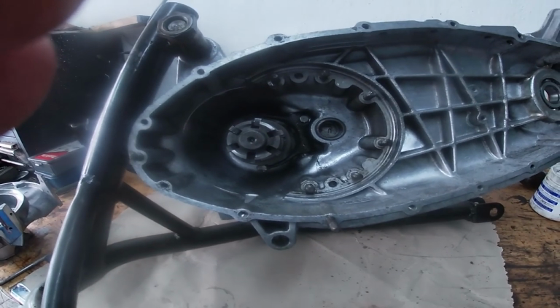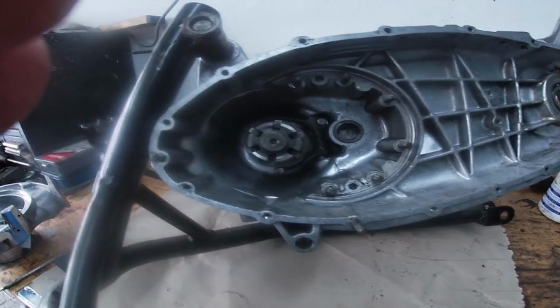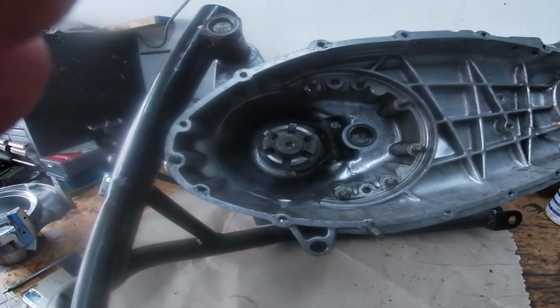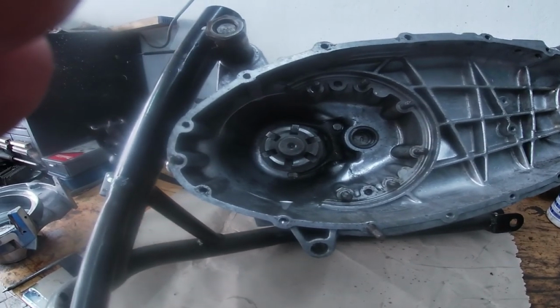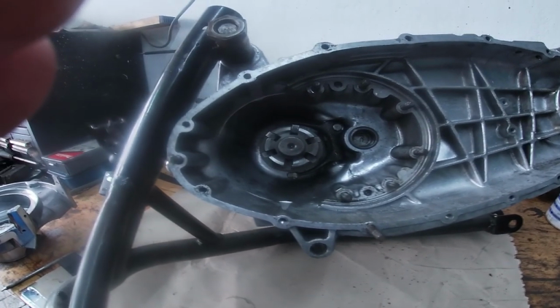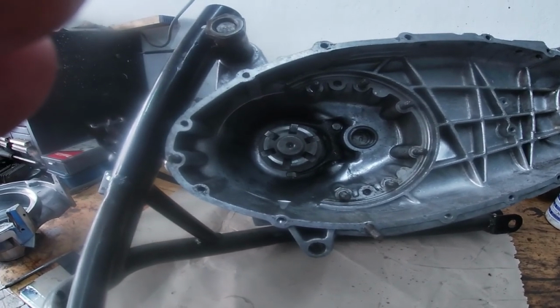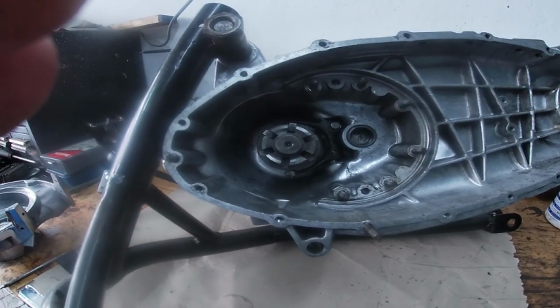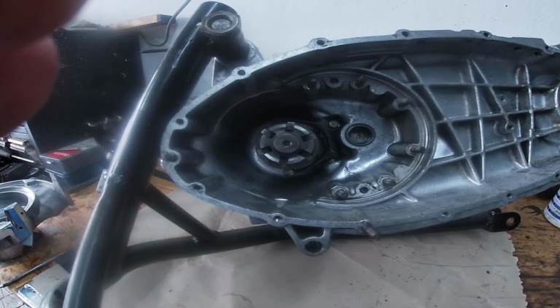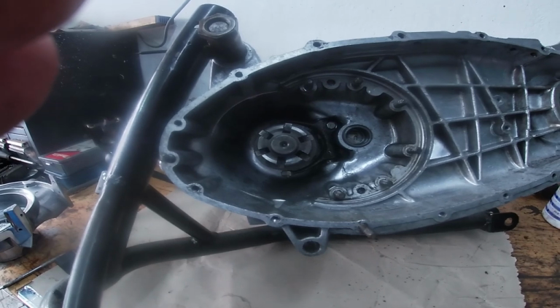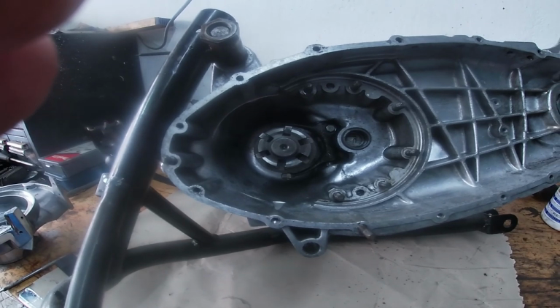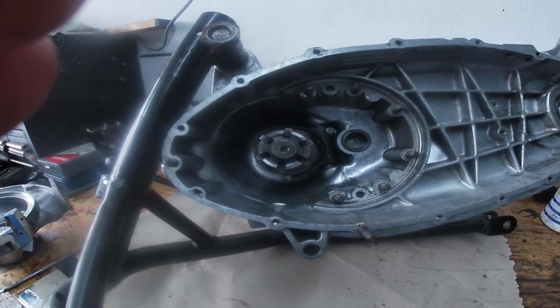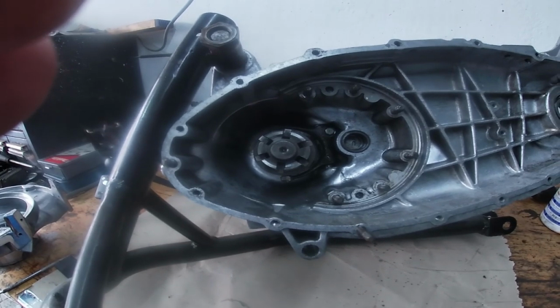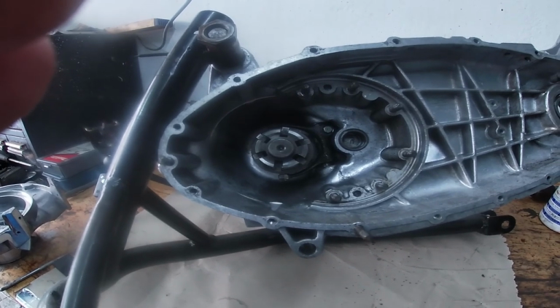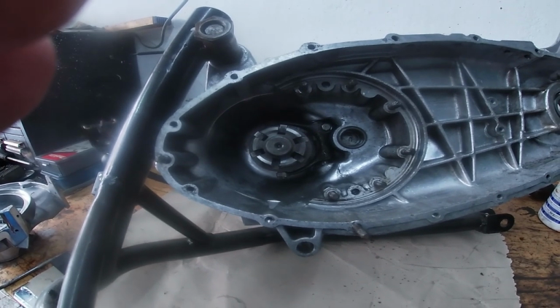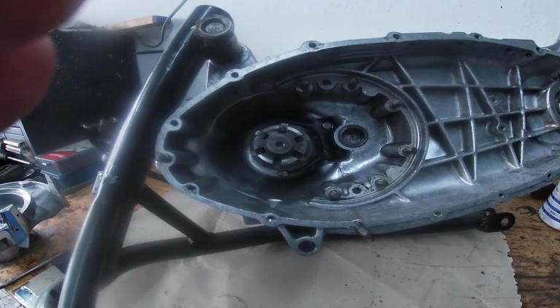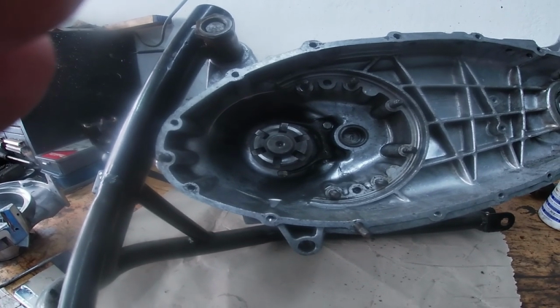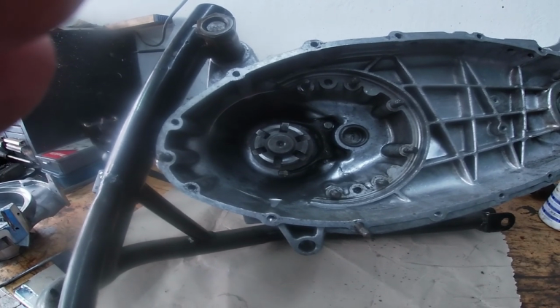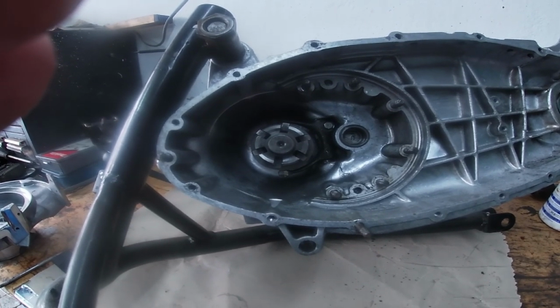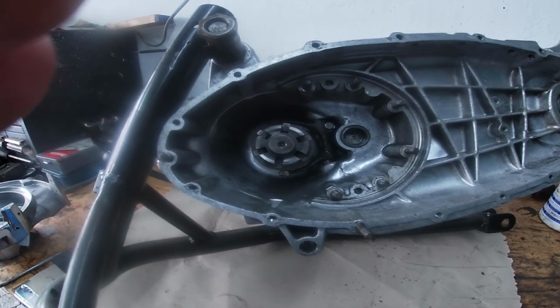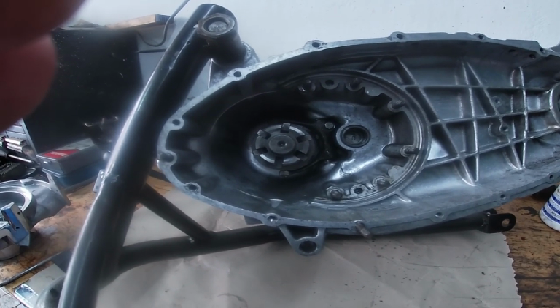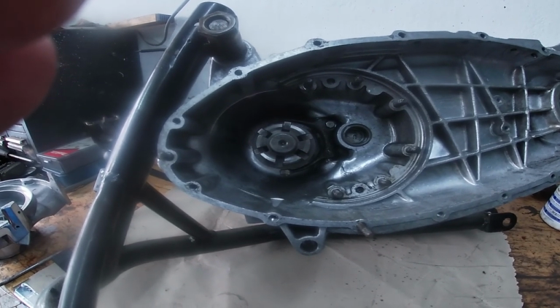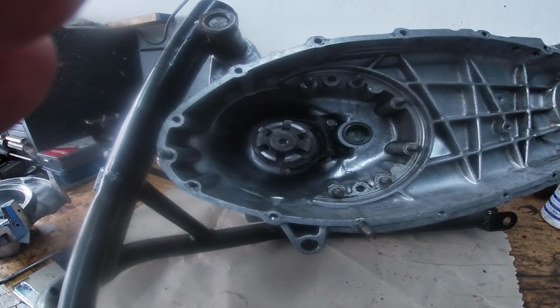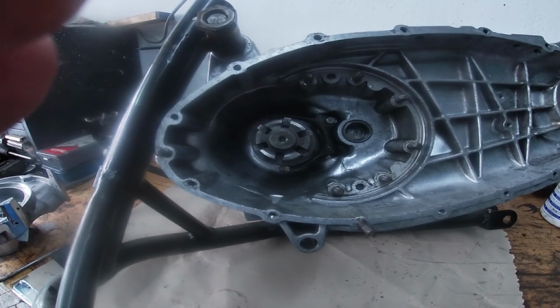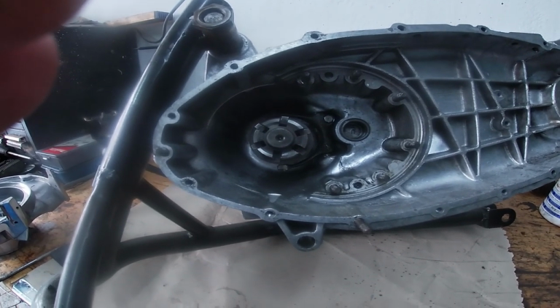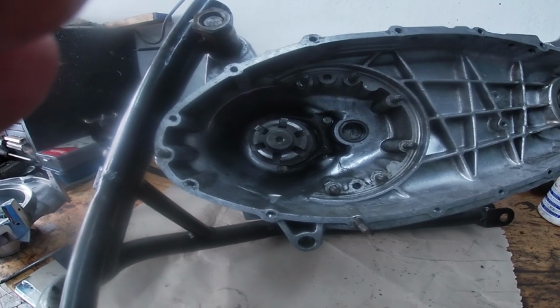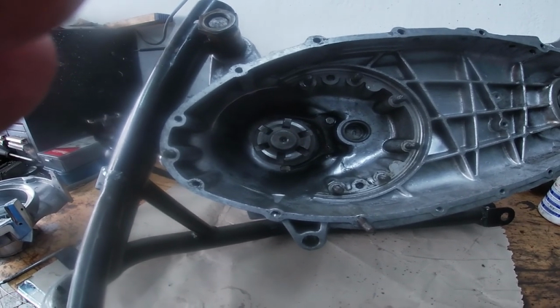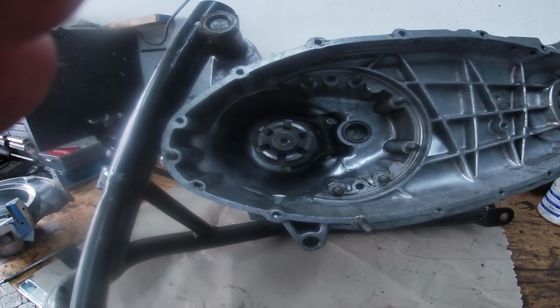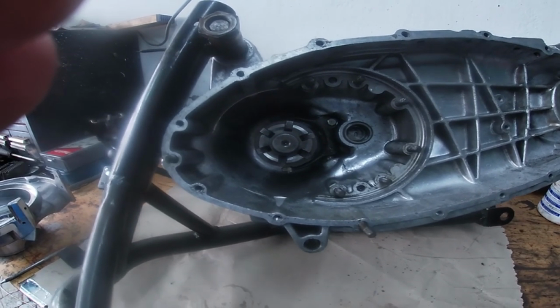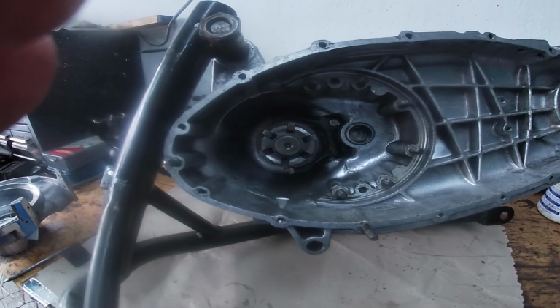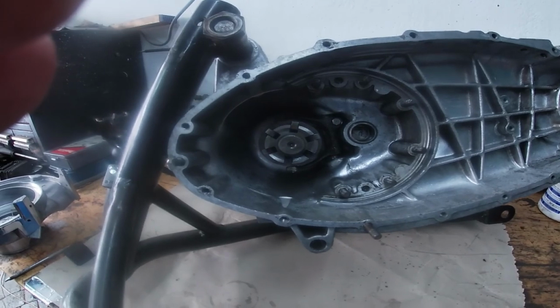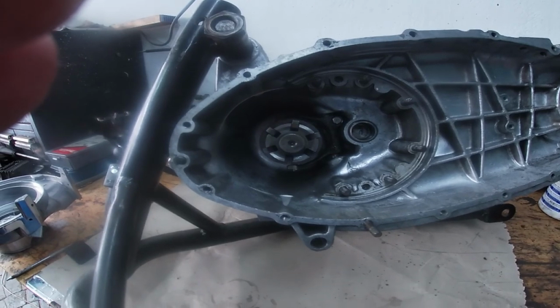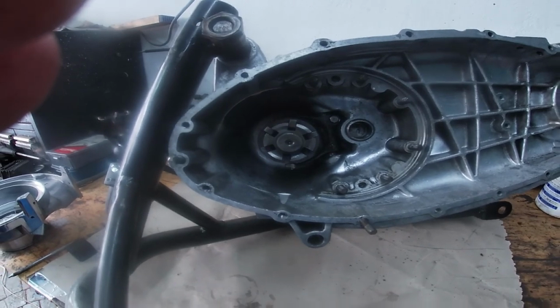So now we're going to fit our gearbox and end plate — we don't put the Christmas tree in, we'll just put the gearbox and the end plate in to measure our shim. I'll show you how we're going to do that now.